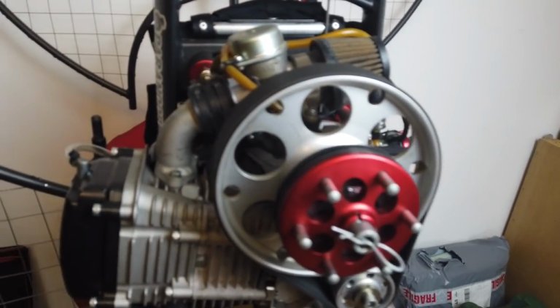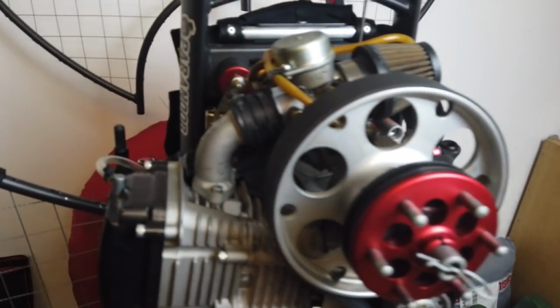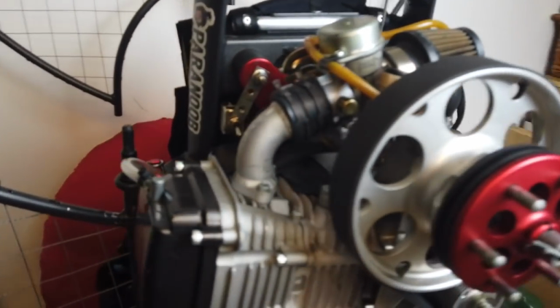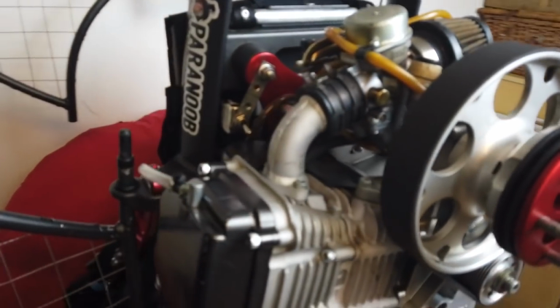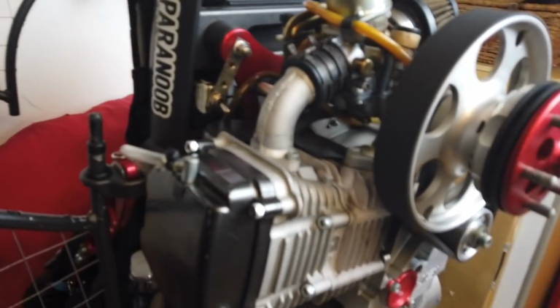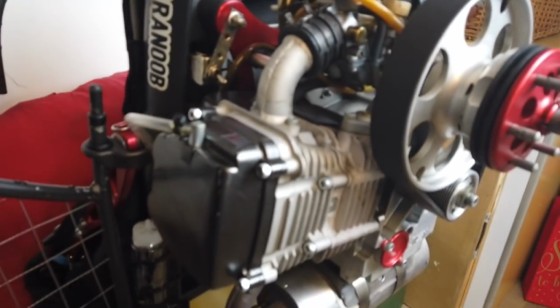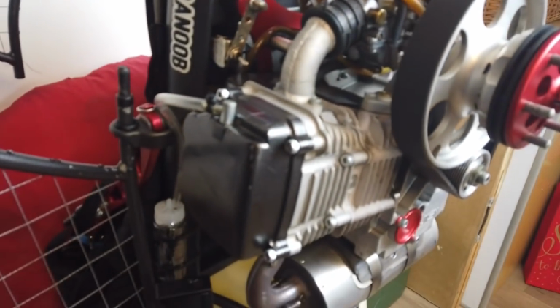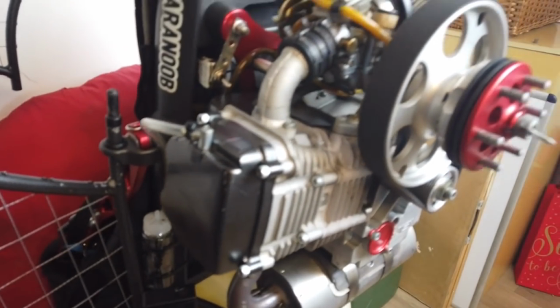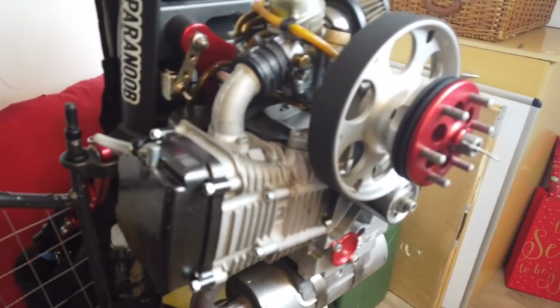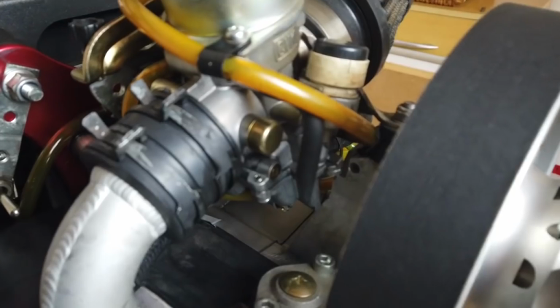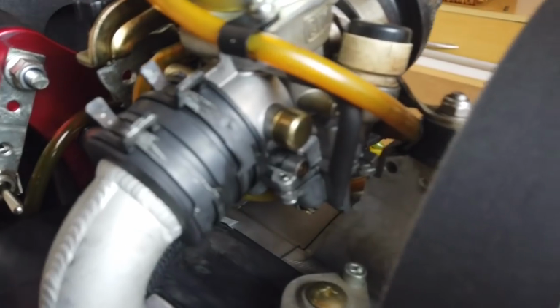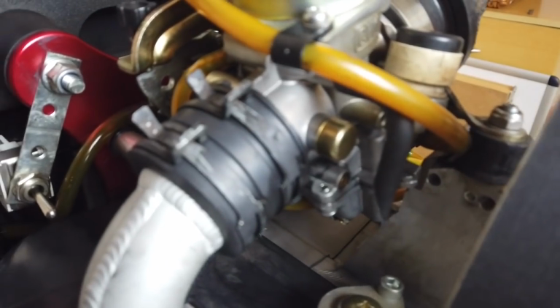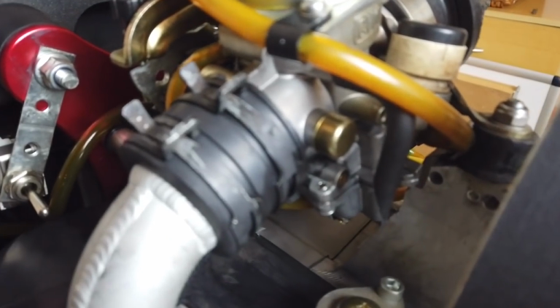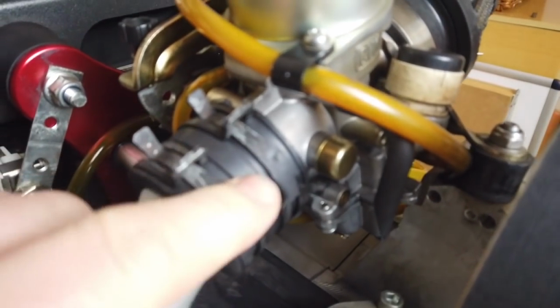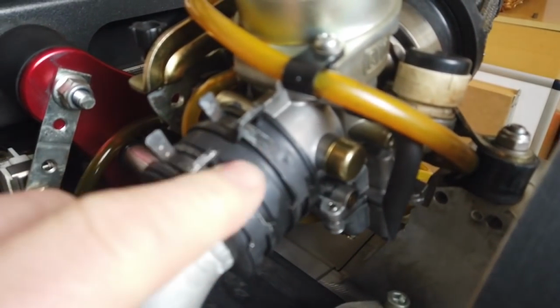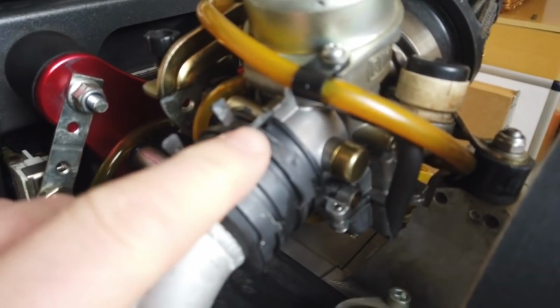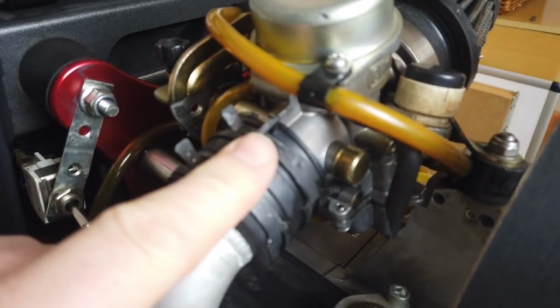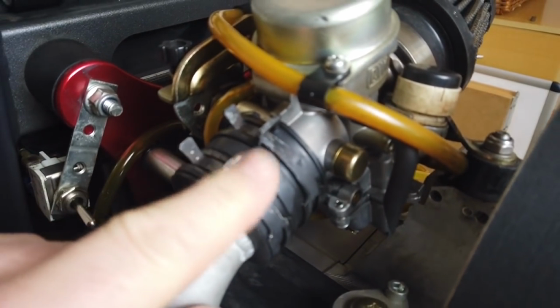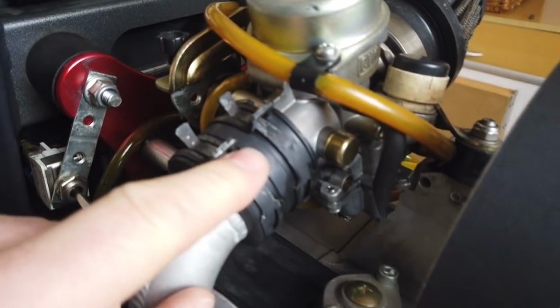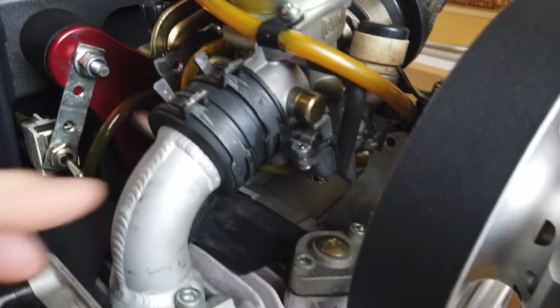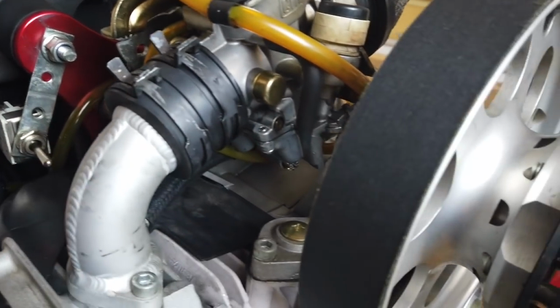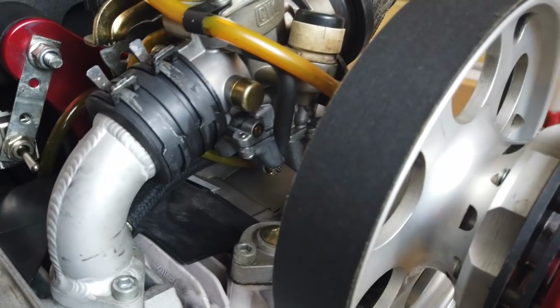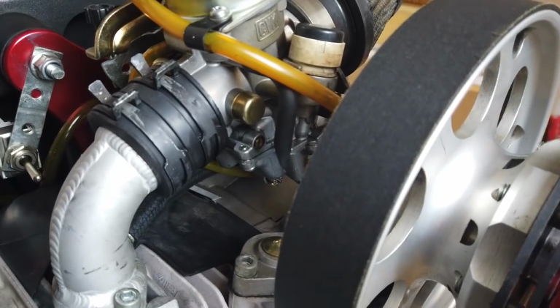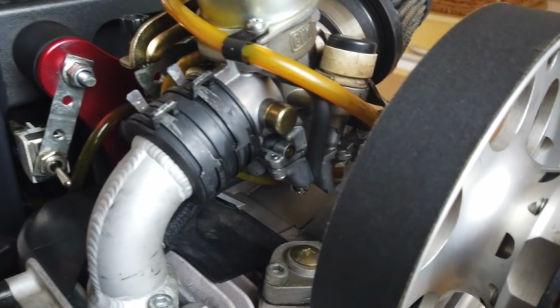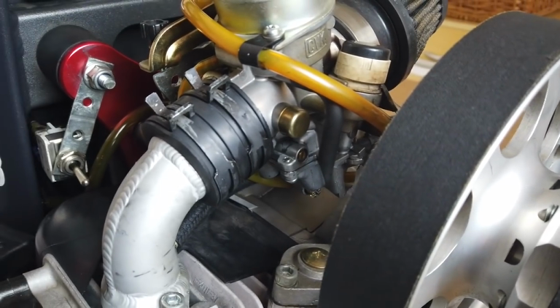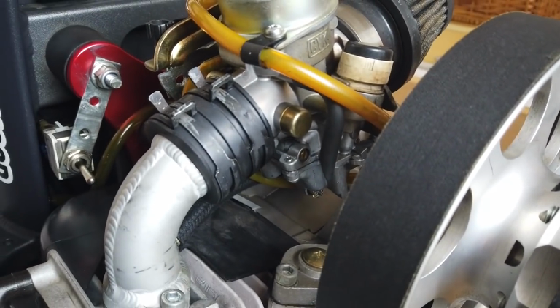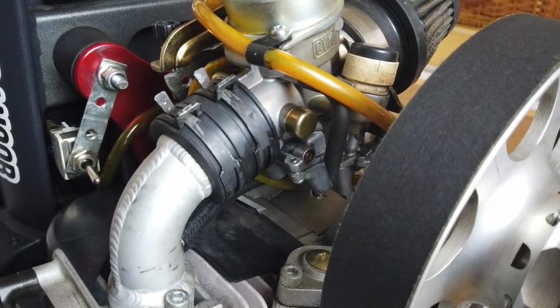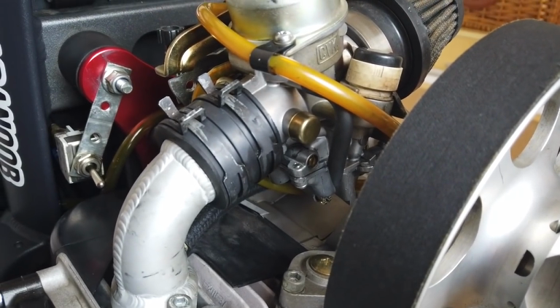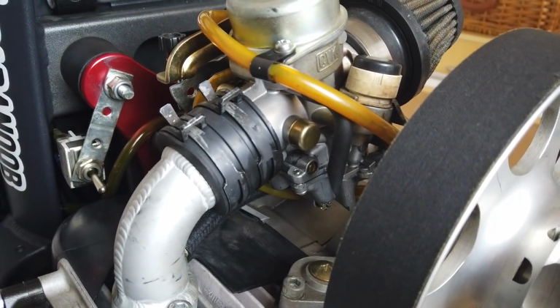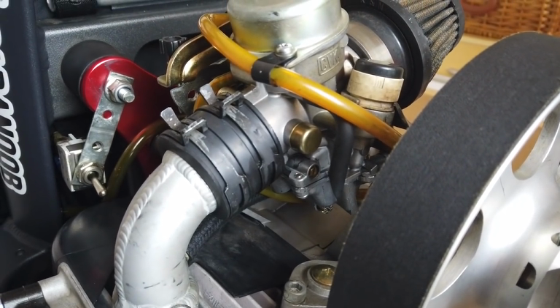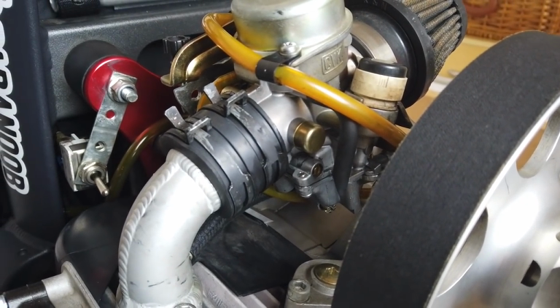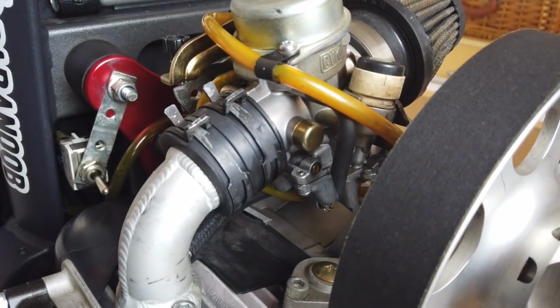One Bailey V5S. Here's a nice new carb rubber — thanks Lee Leach for sorting that out.